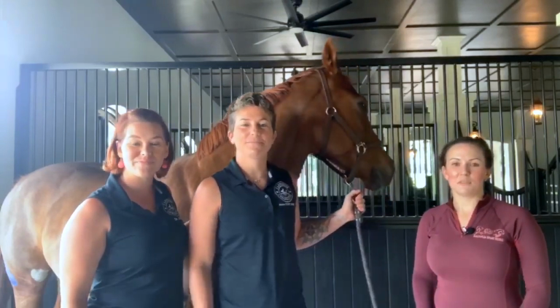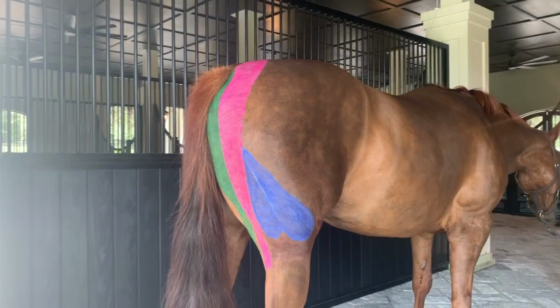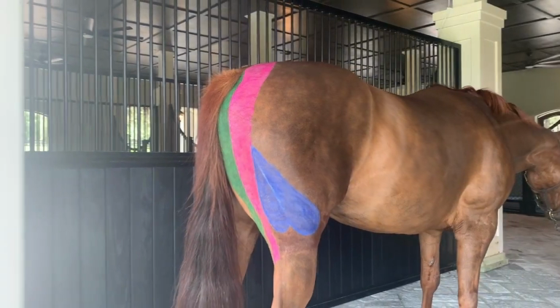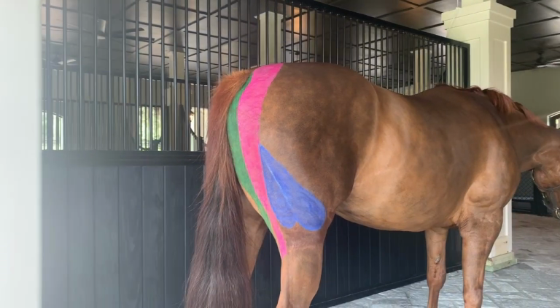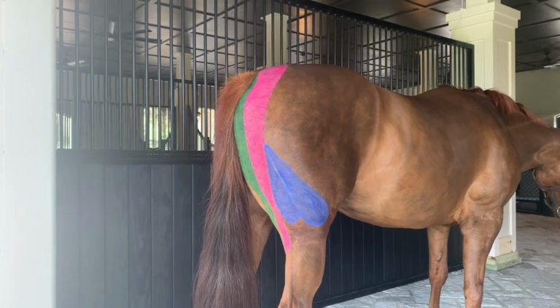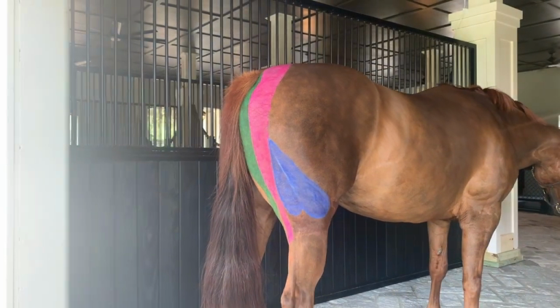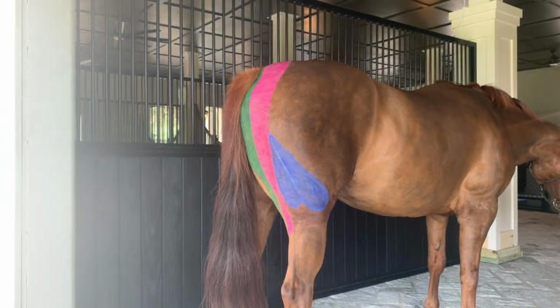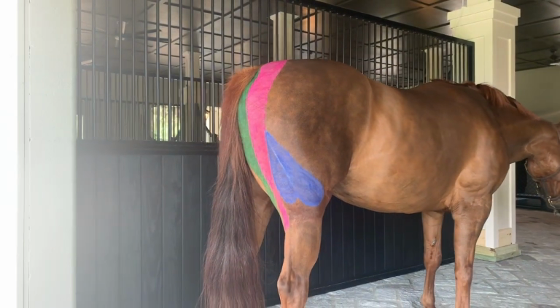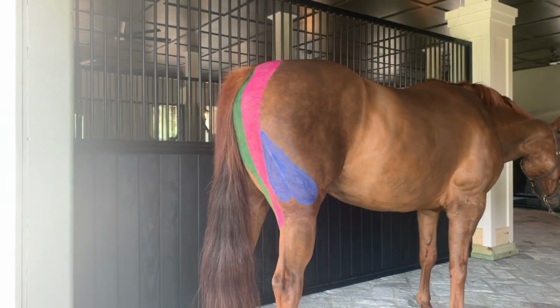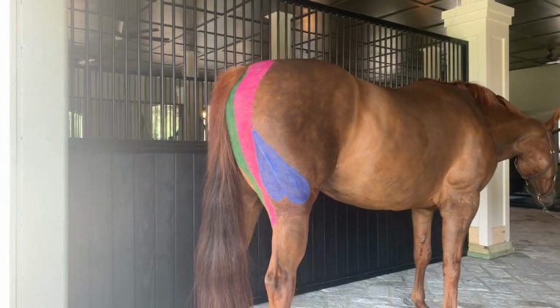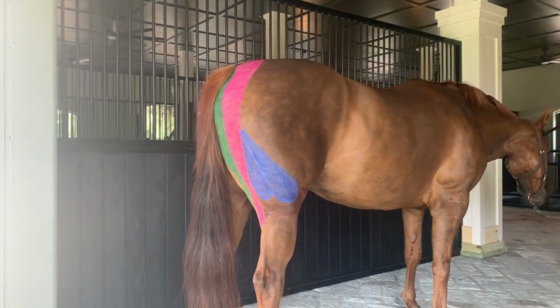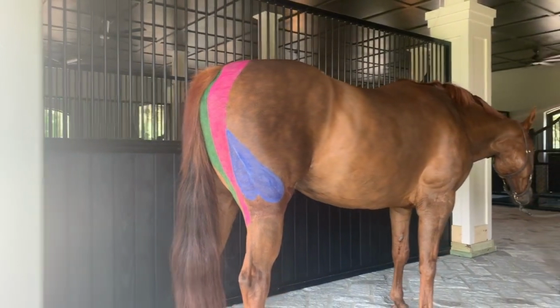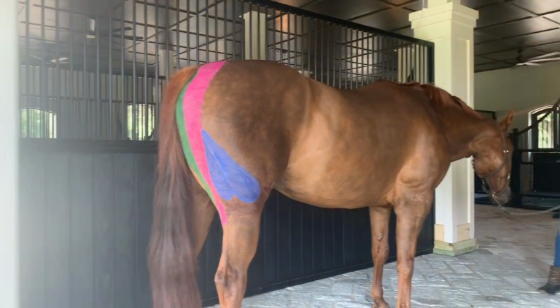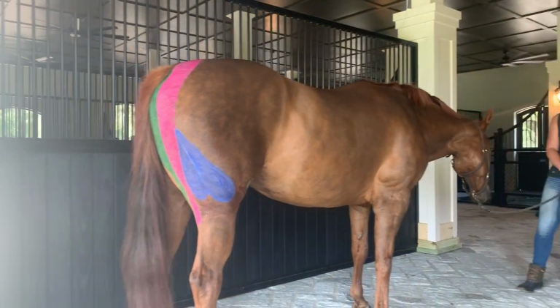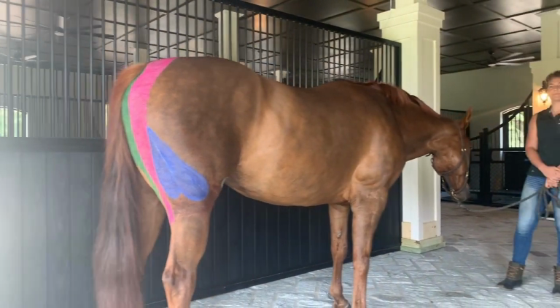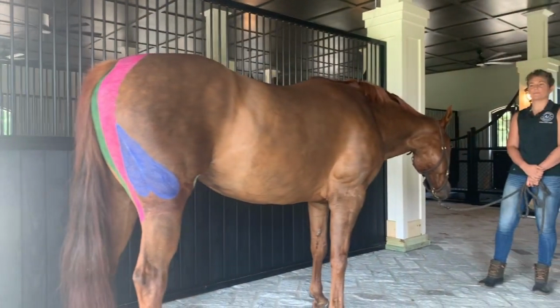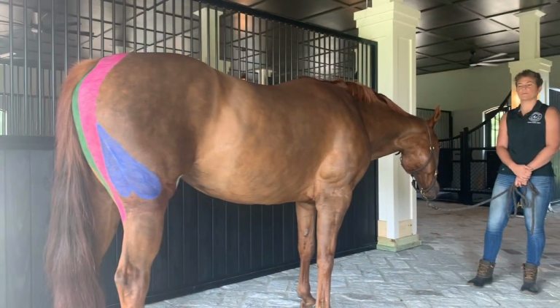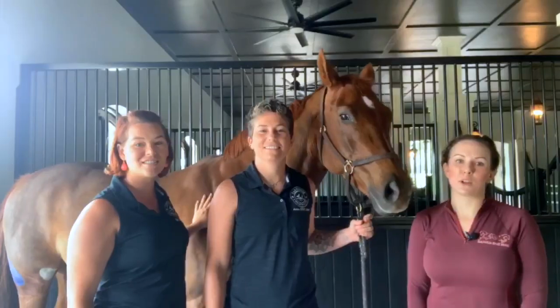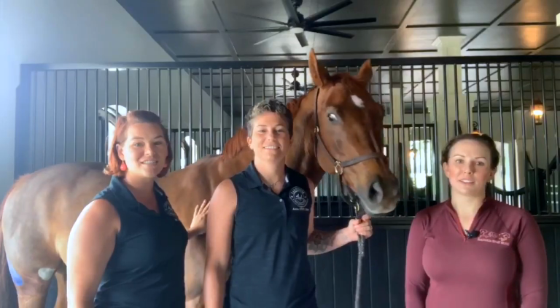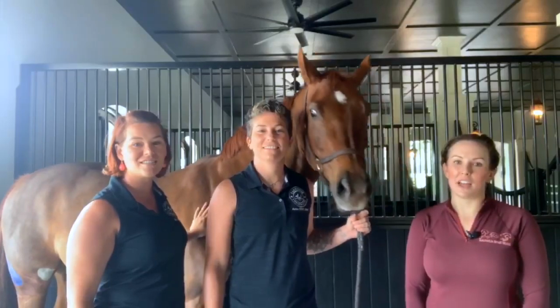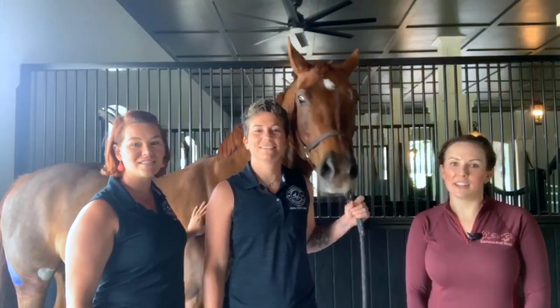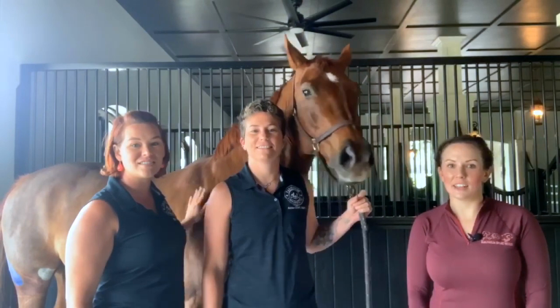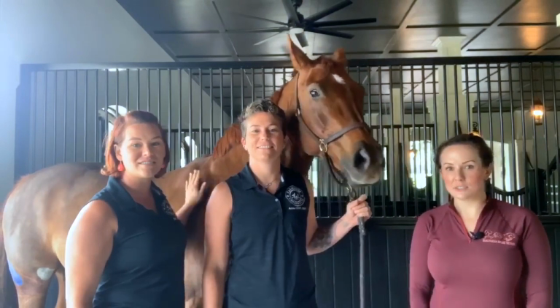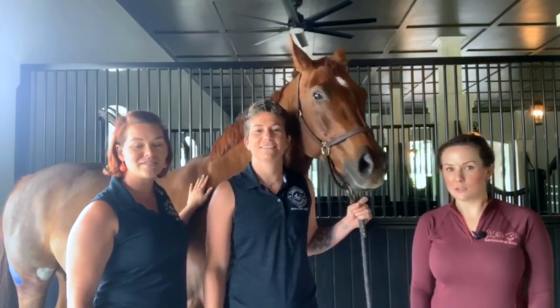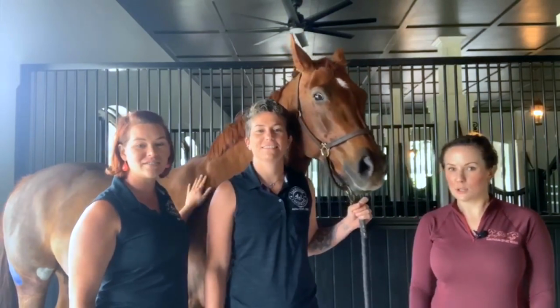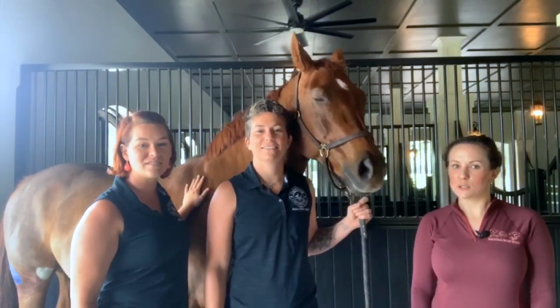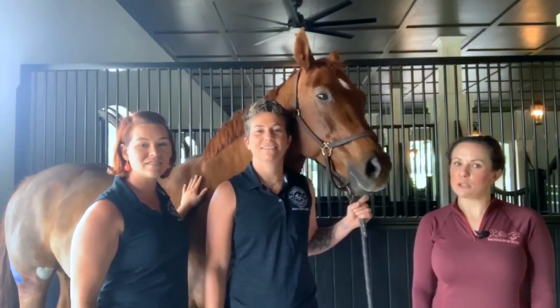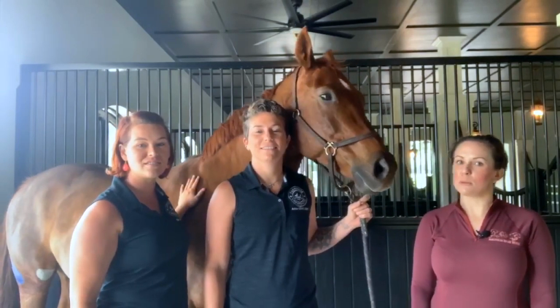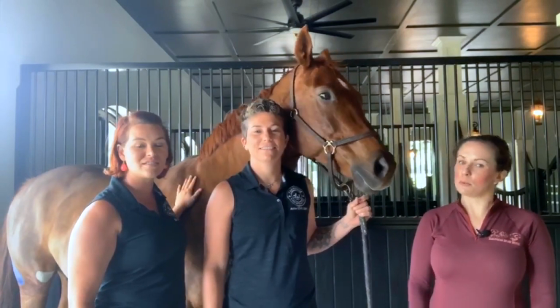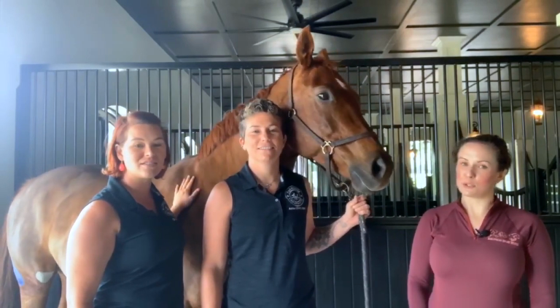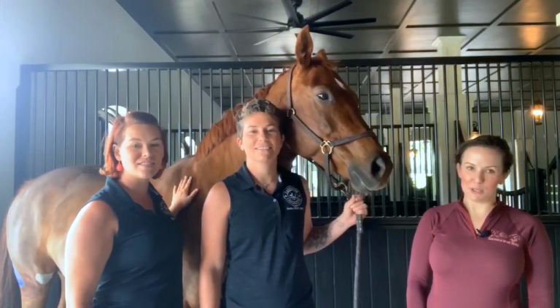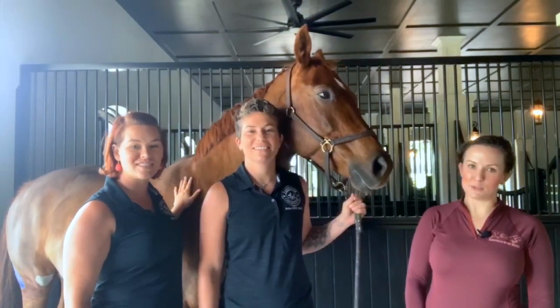The function of the hamstring complex is to extend the hips and retract the hind end, so these are your speed and propulsion muscles.